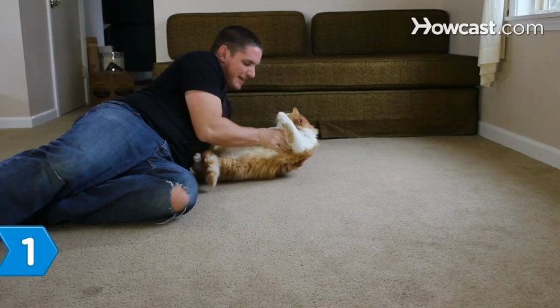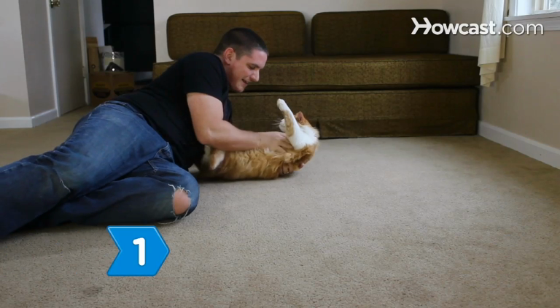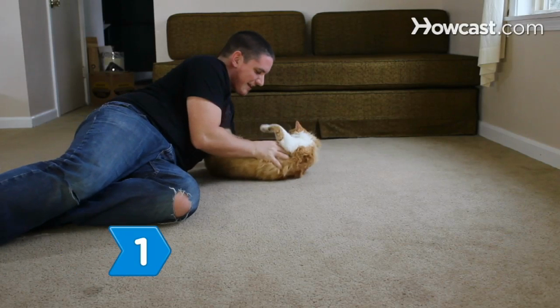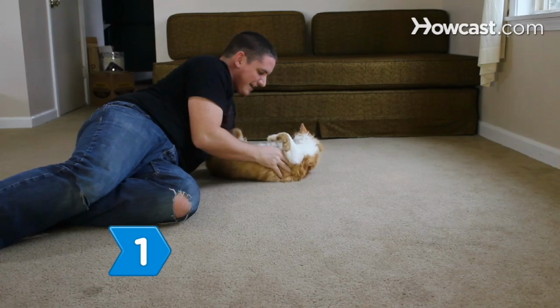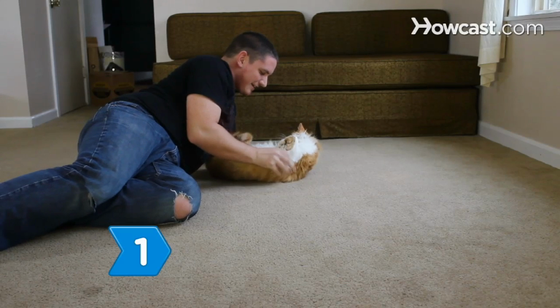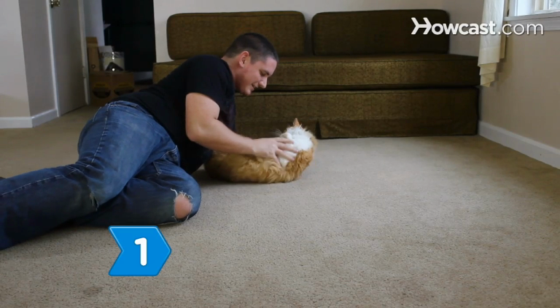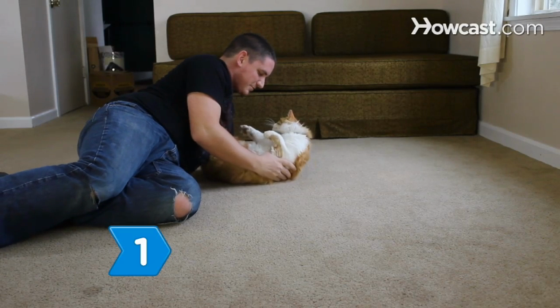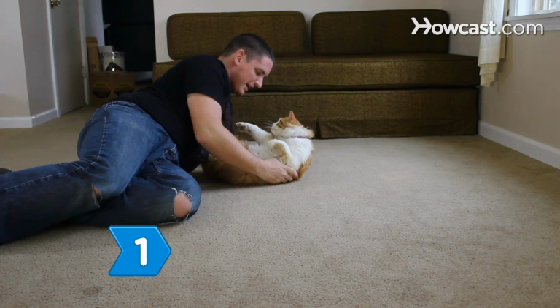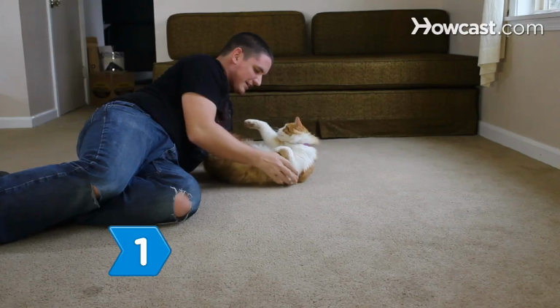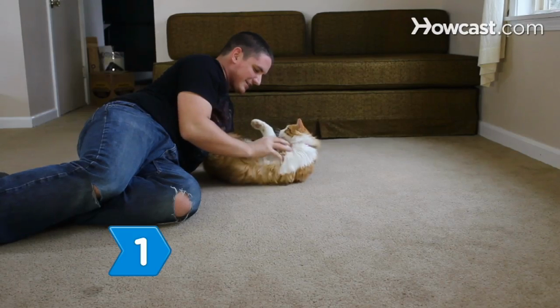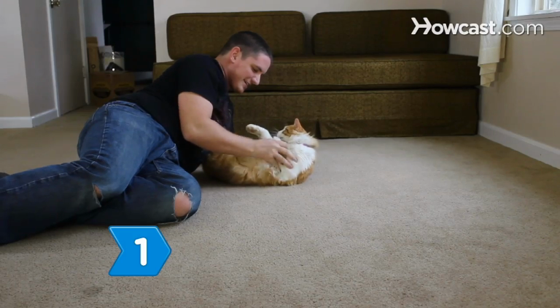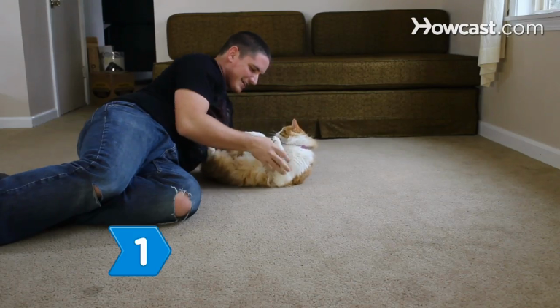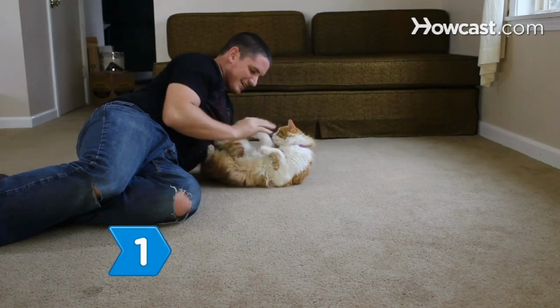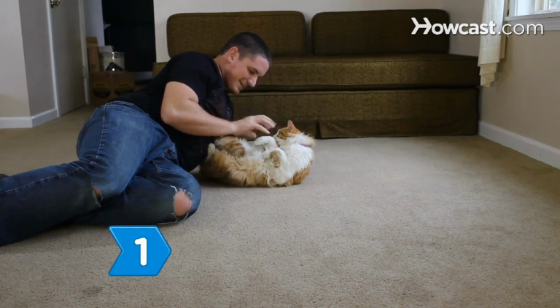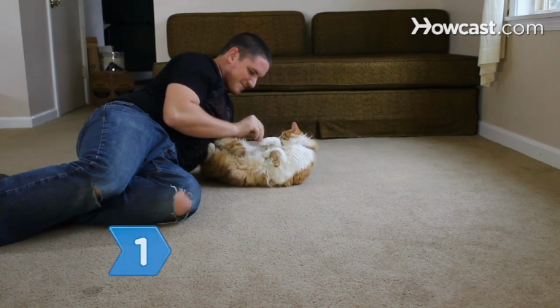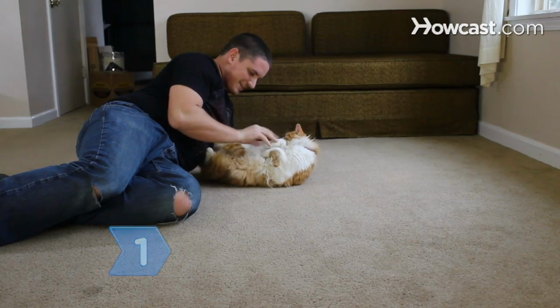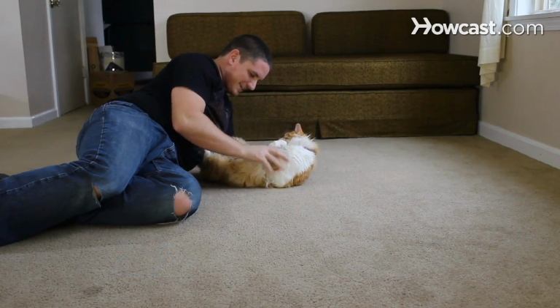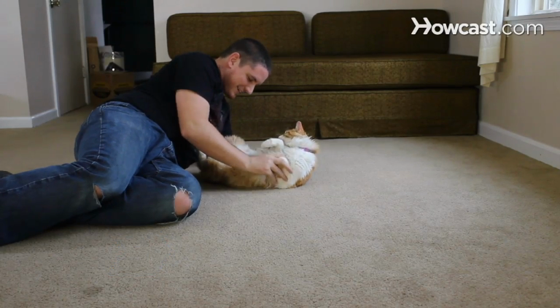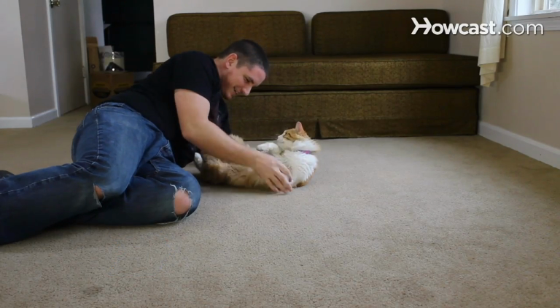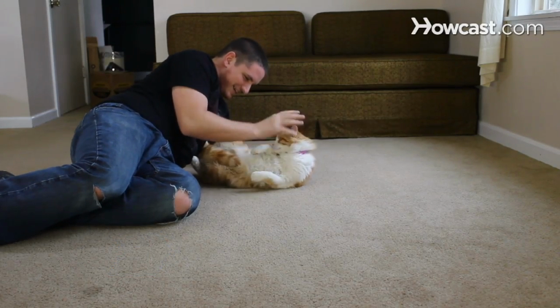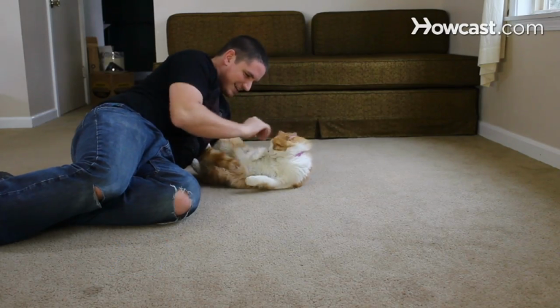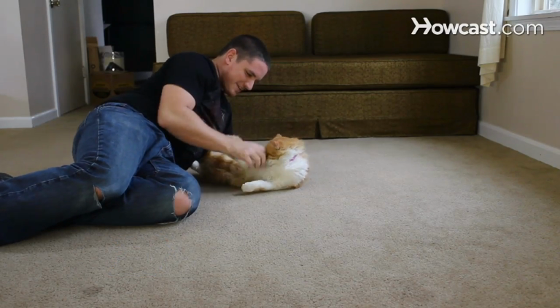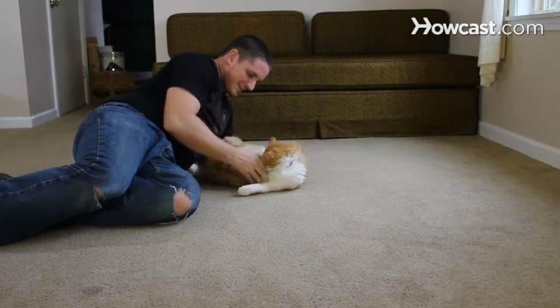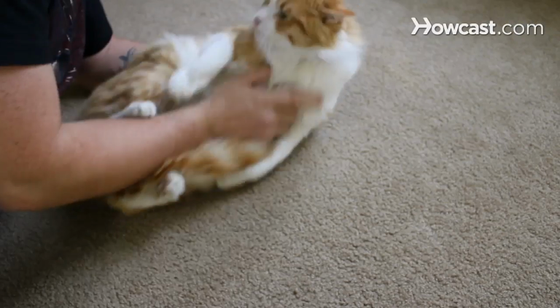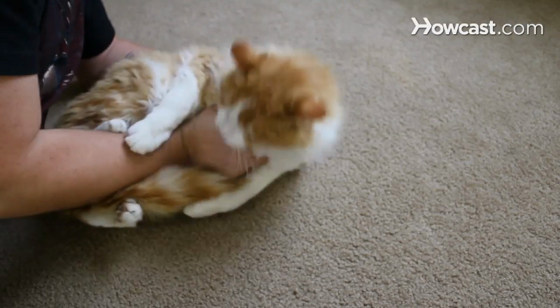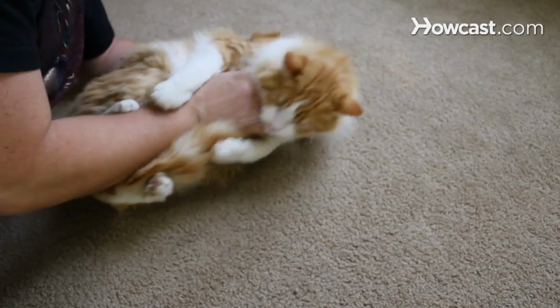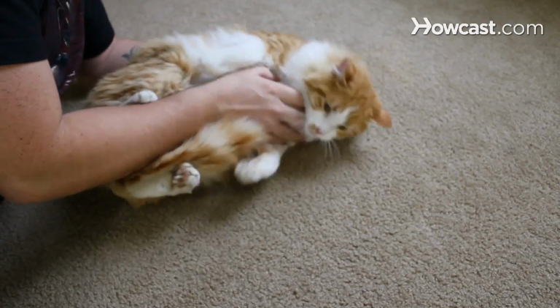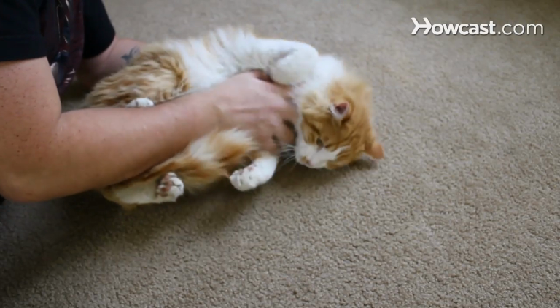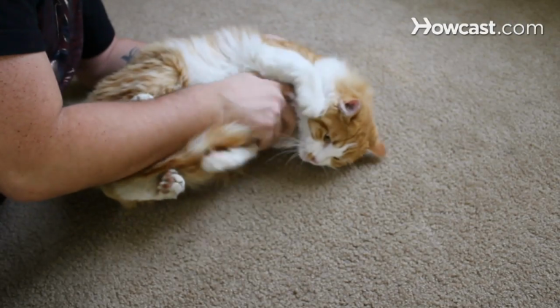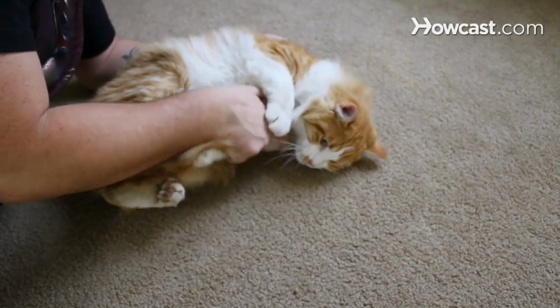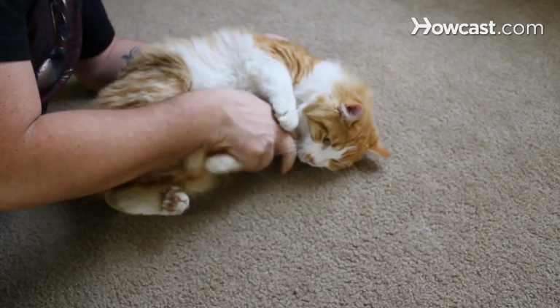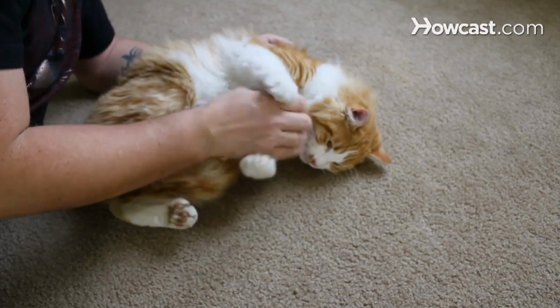Step 1. Engage the cat or kitten in a game of play fighting. This will arouse the cat's natural tendency to bite.